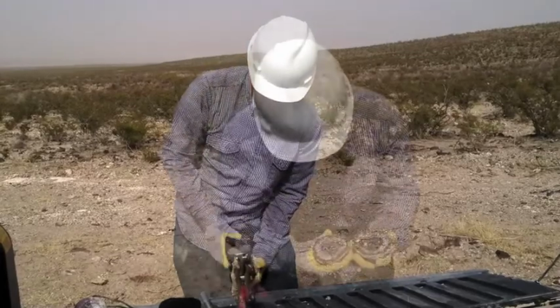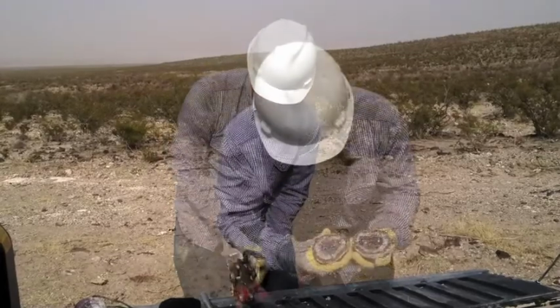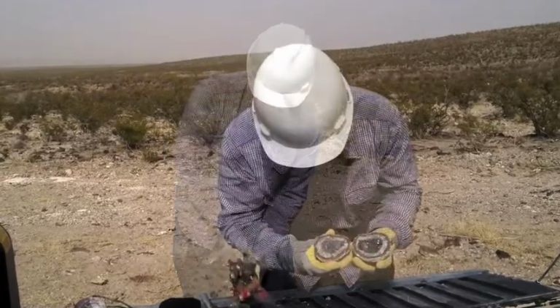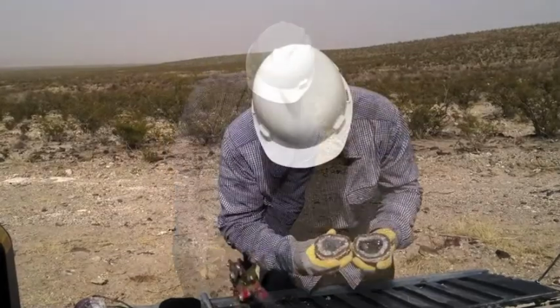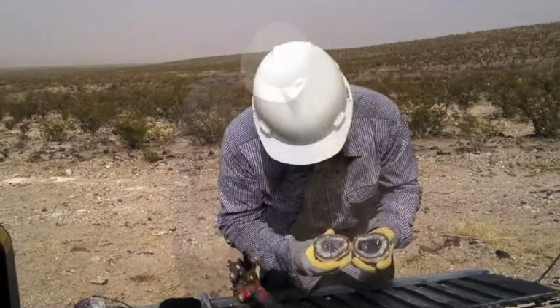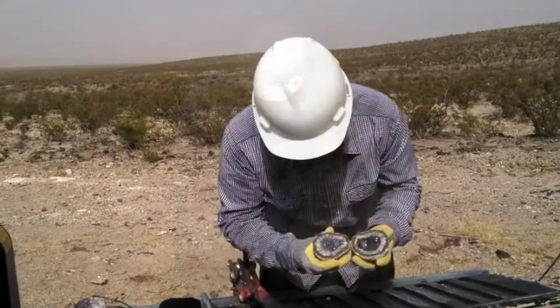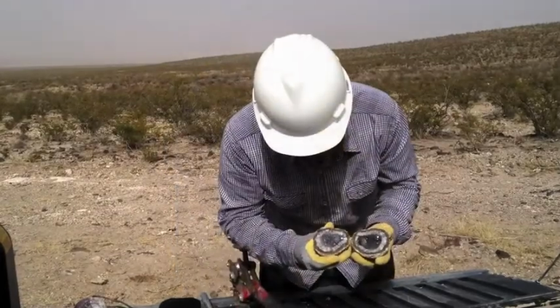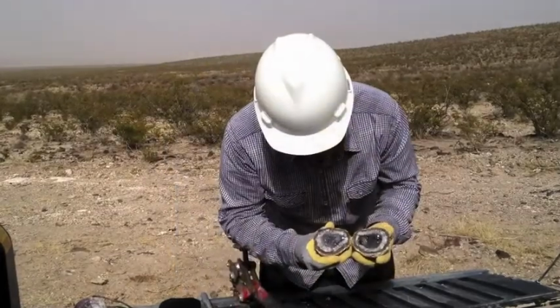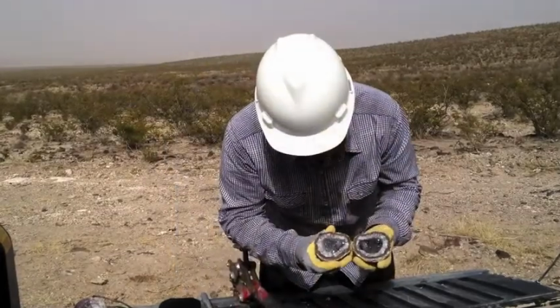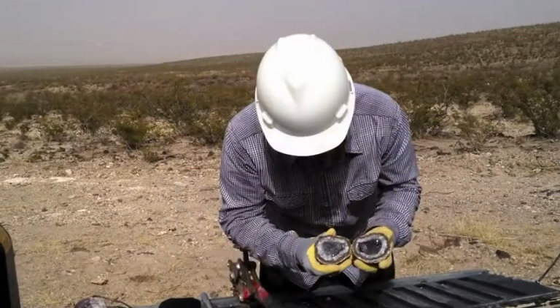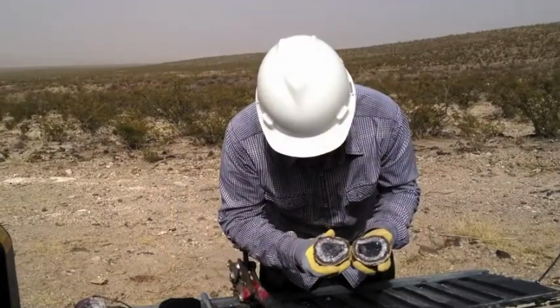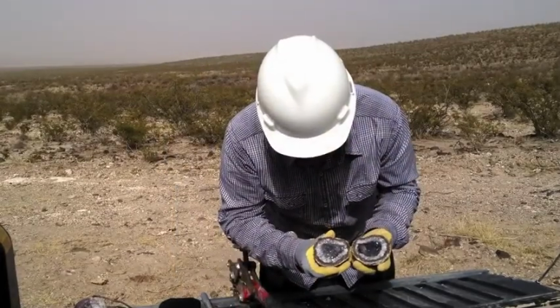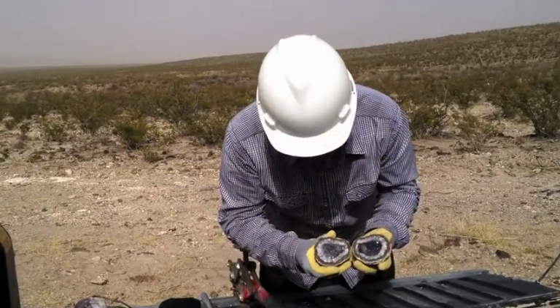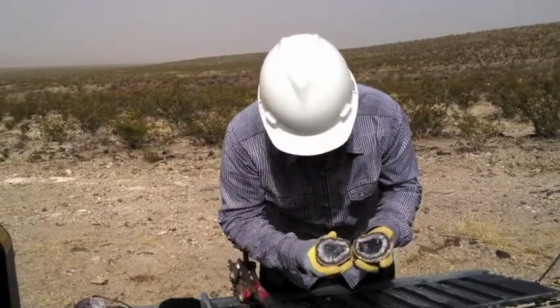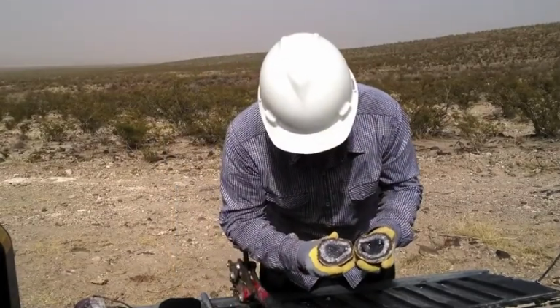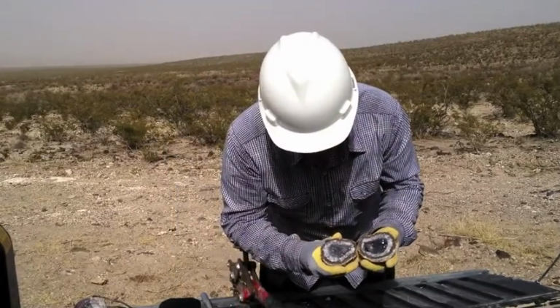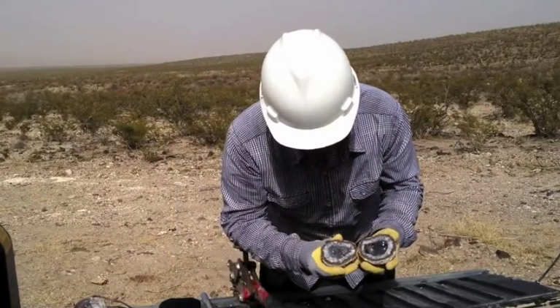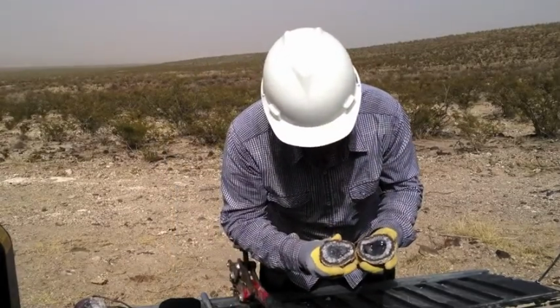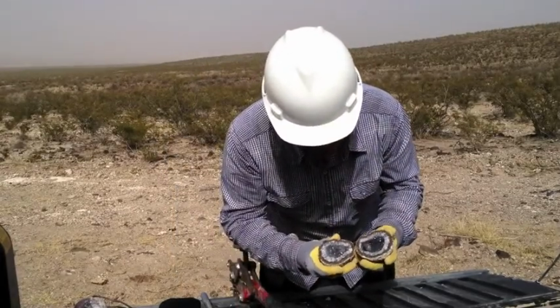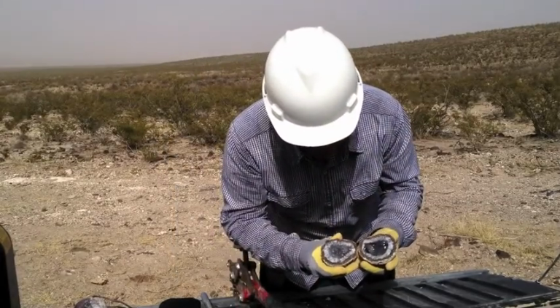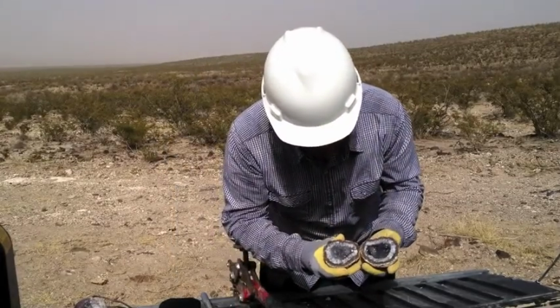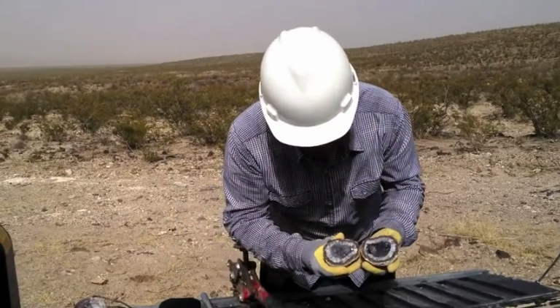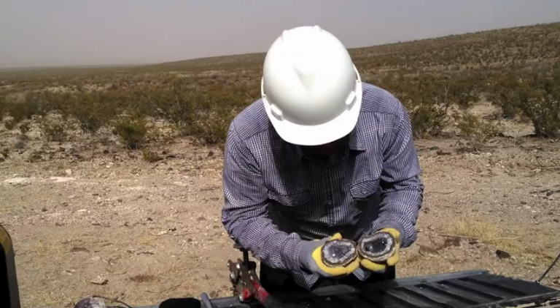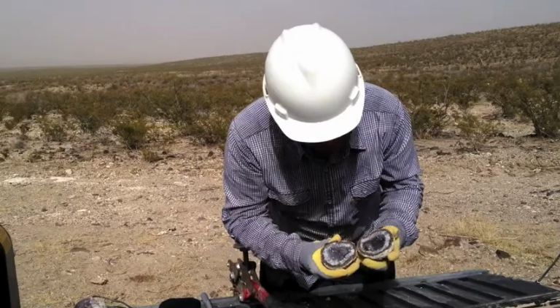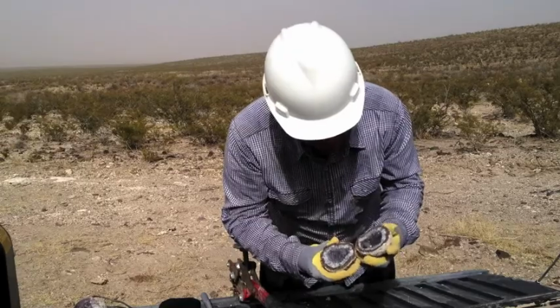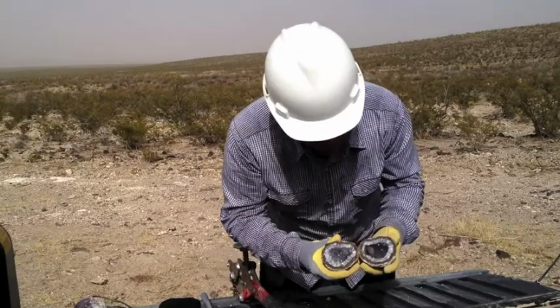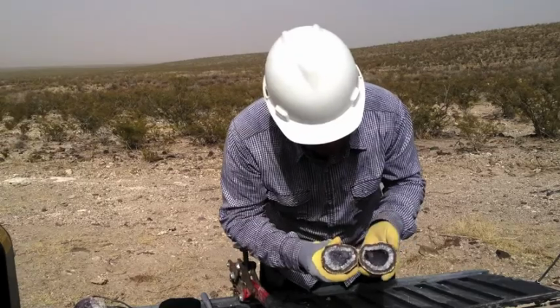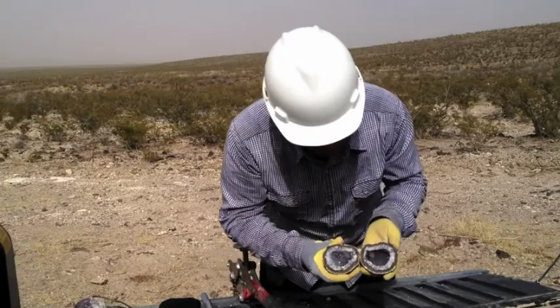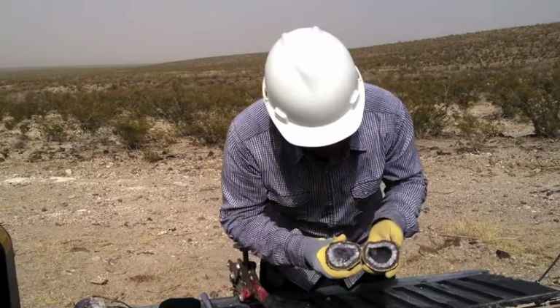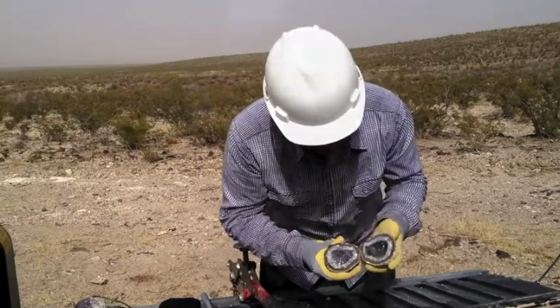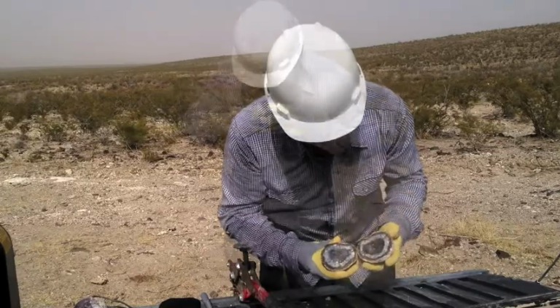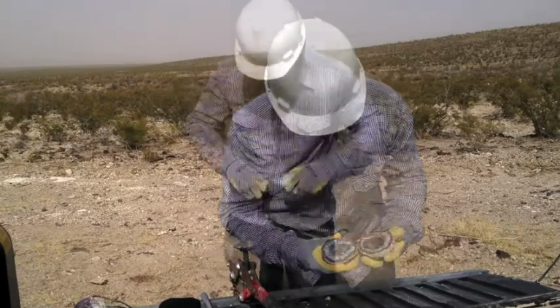It looks like gertite crystals on top of the quartz. Beauty.